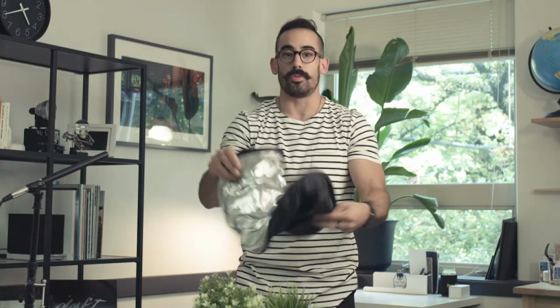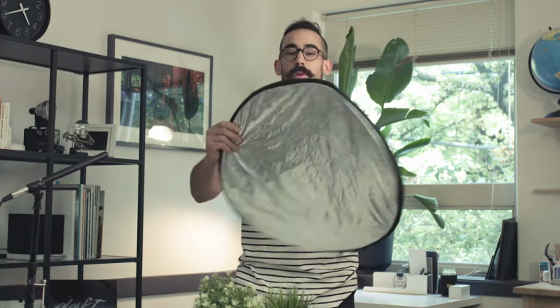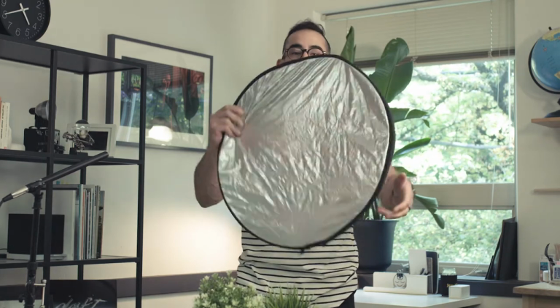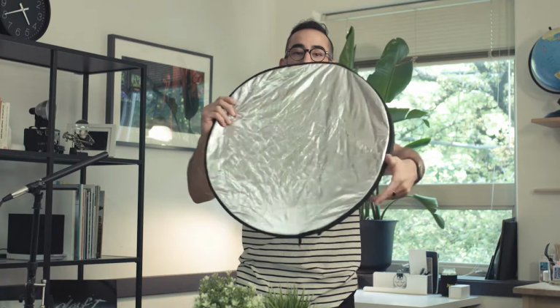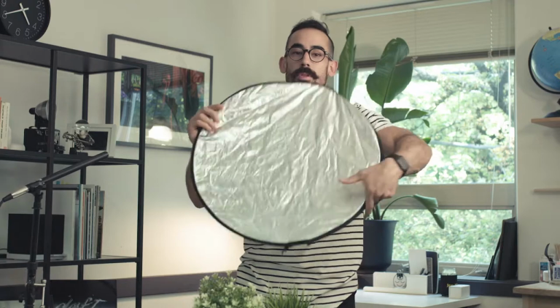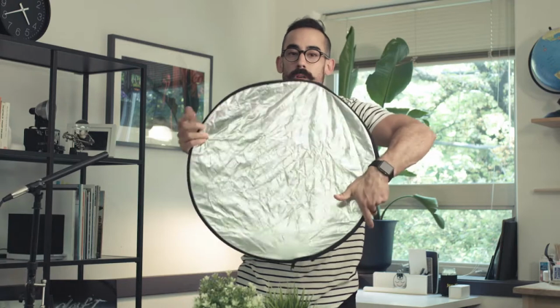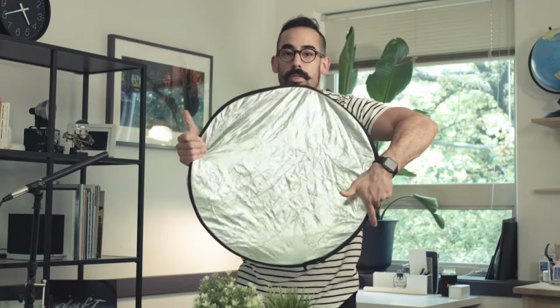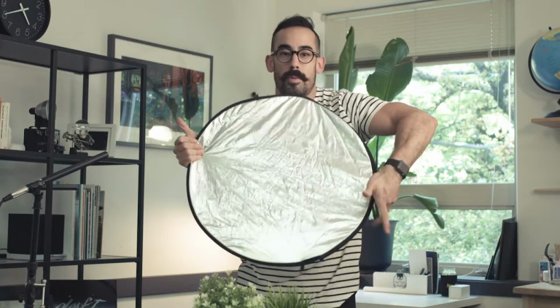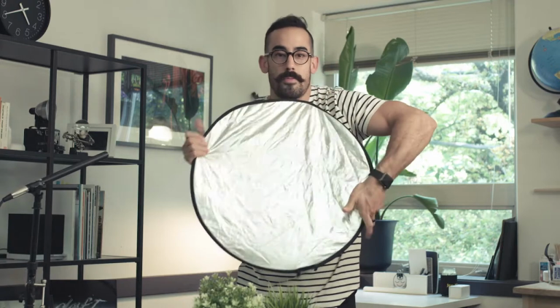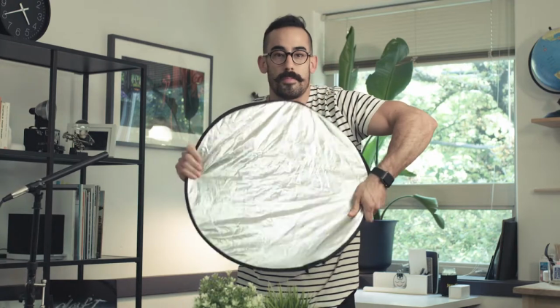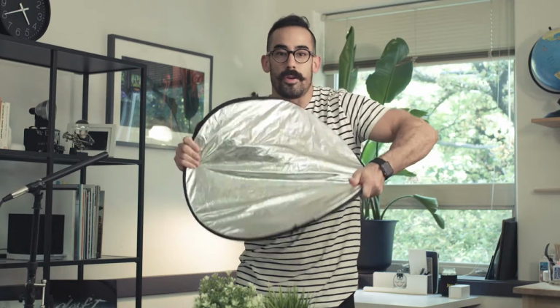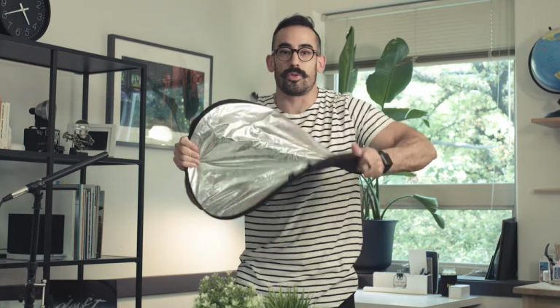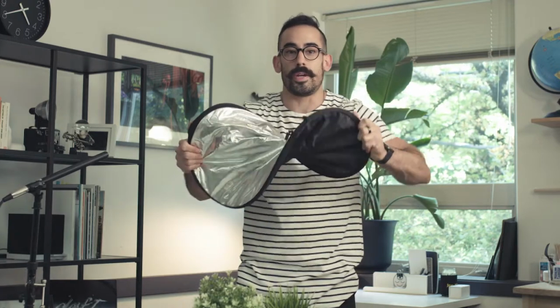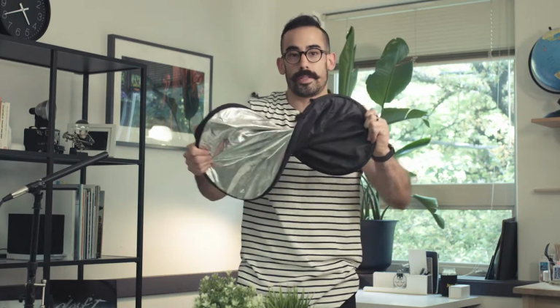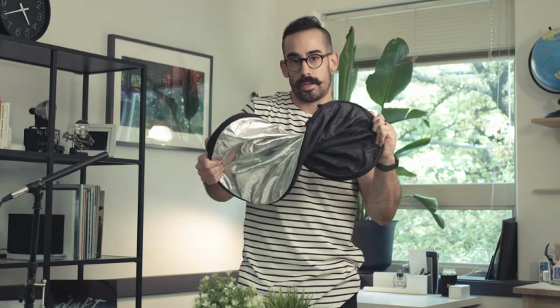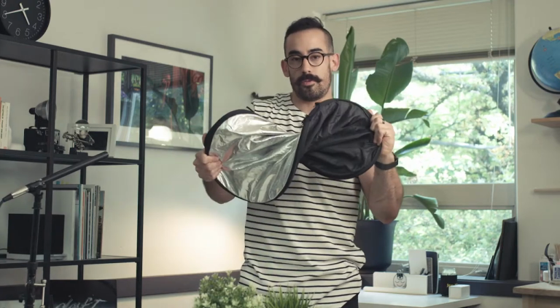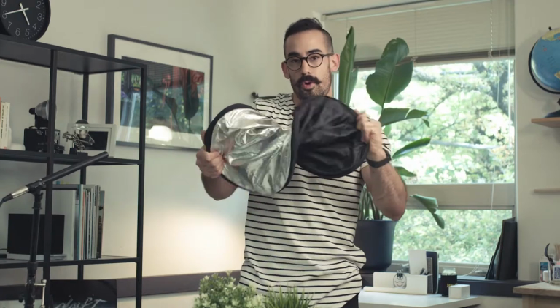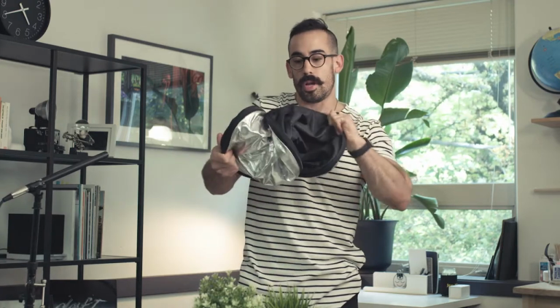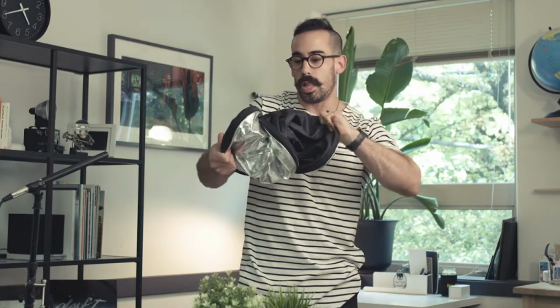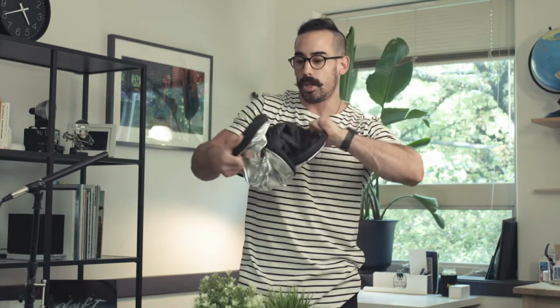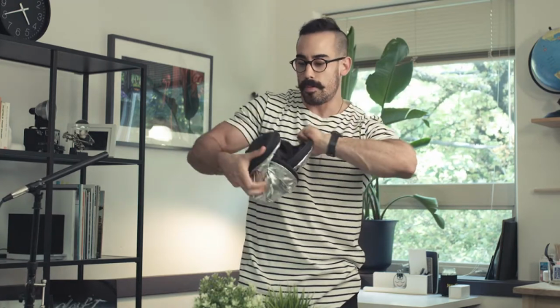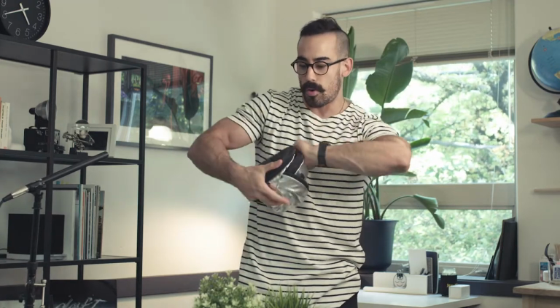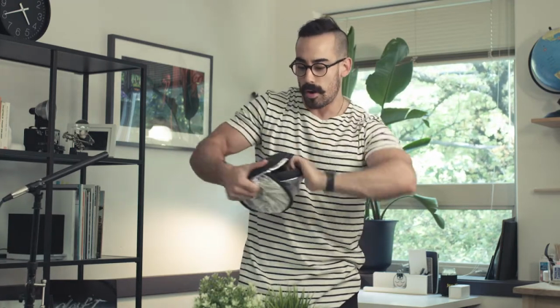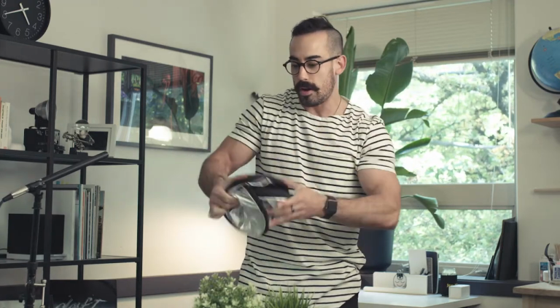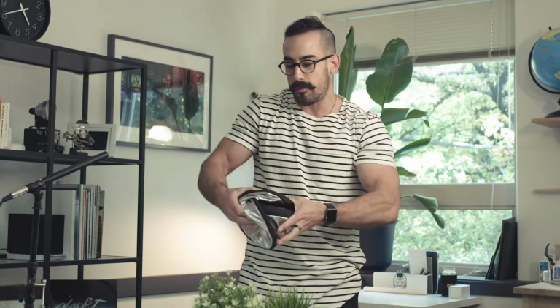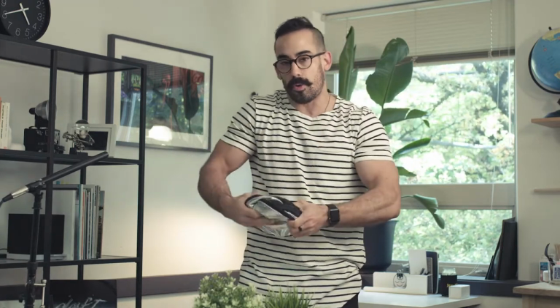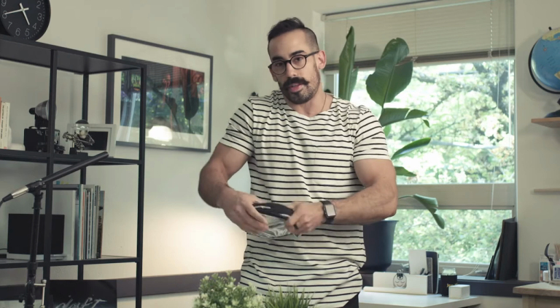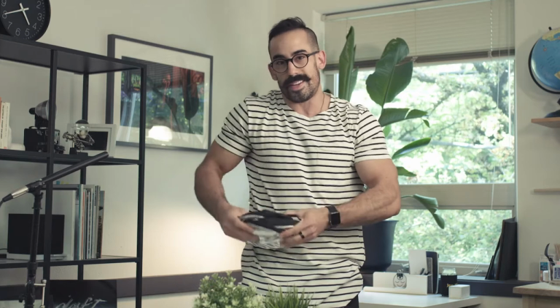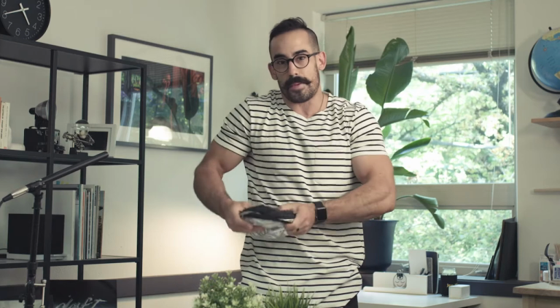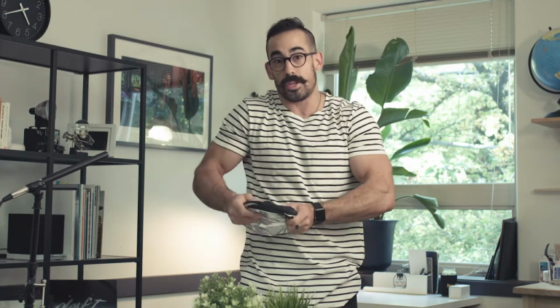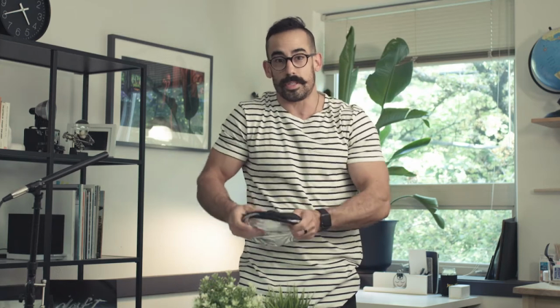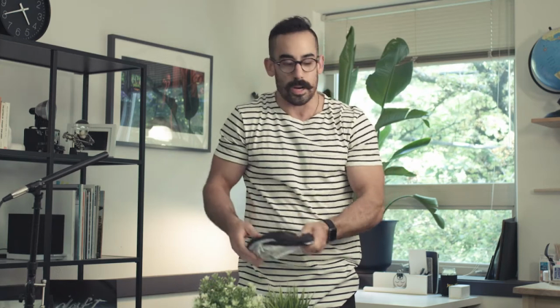I'll do it one more time. Thumb up, thumb down, twist, fold a little bit more, and it'll fold and snap into itself.